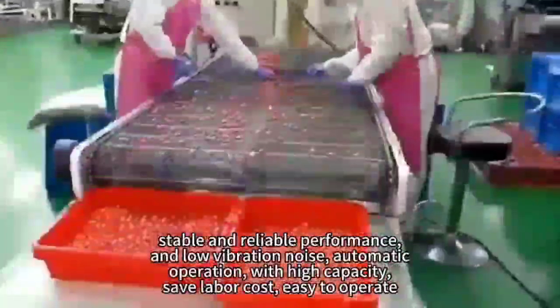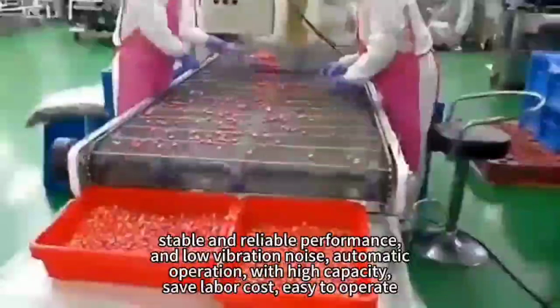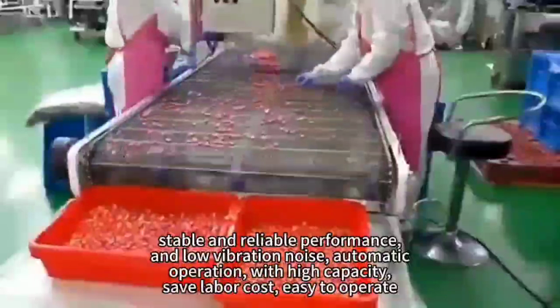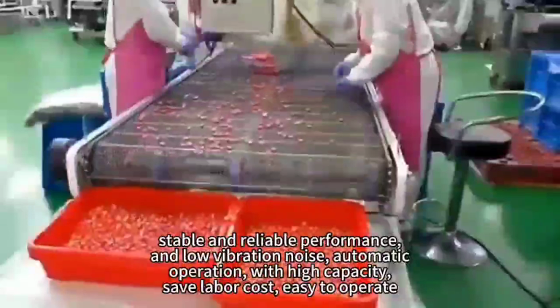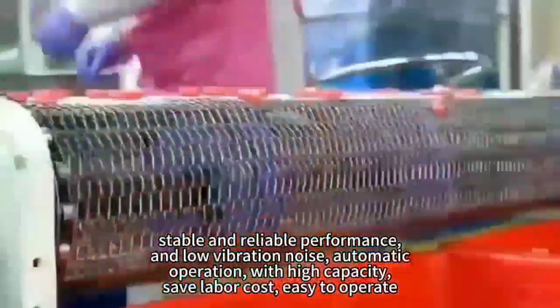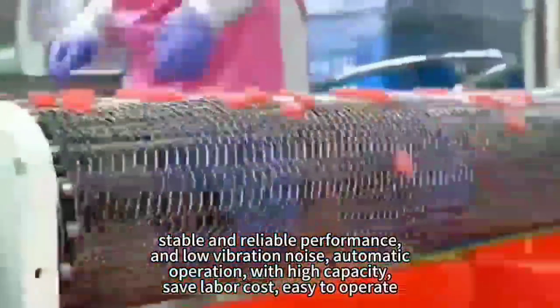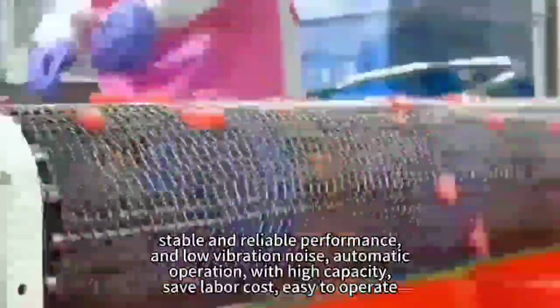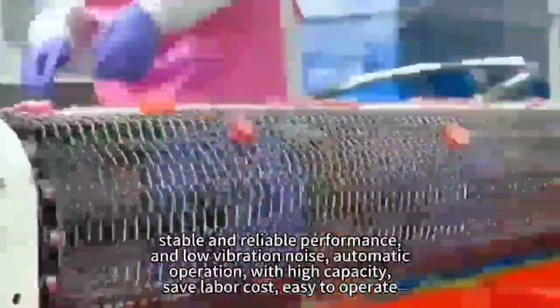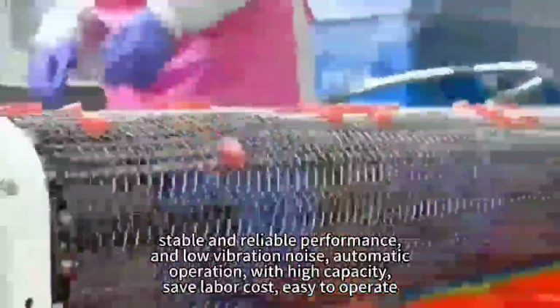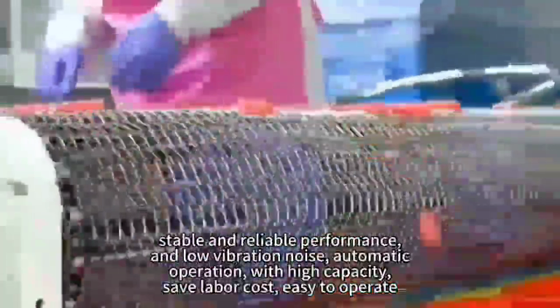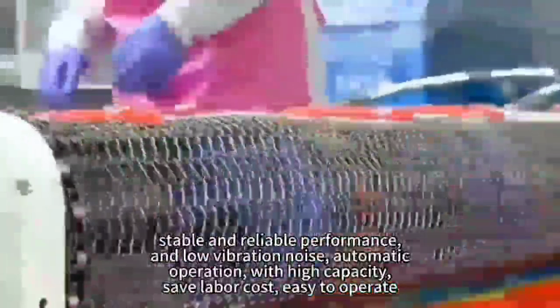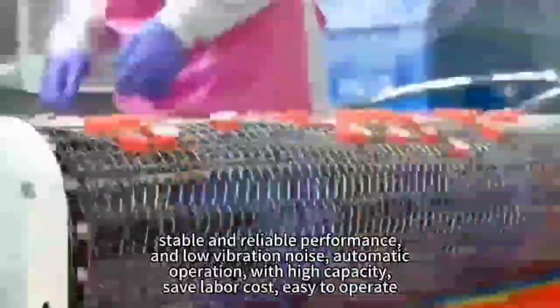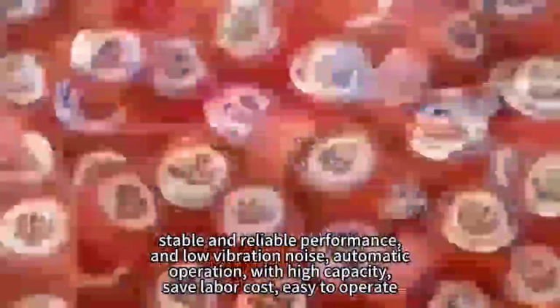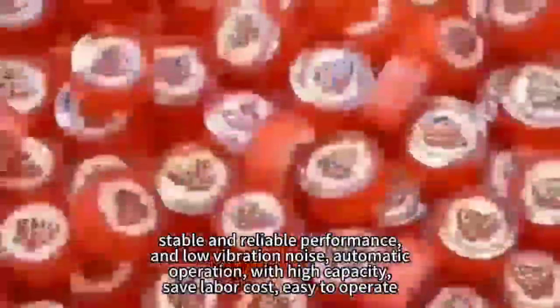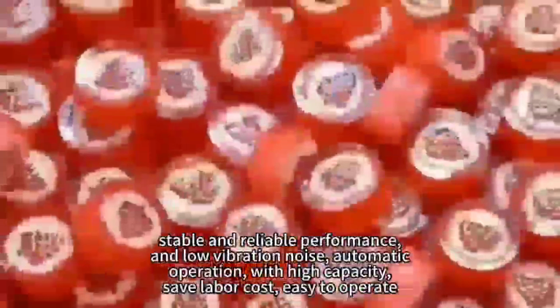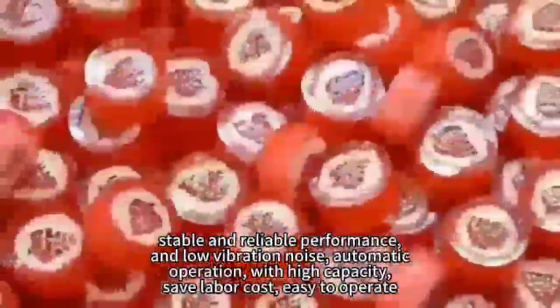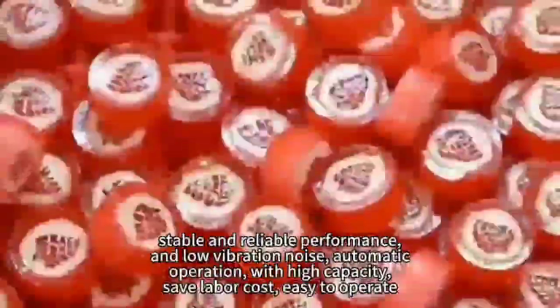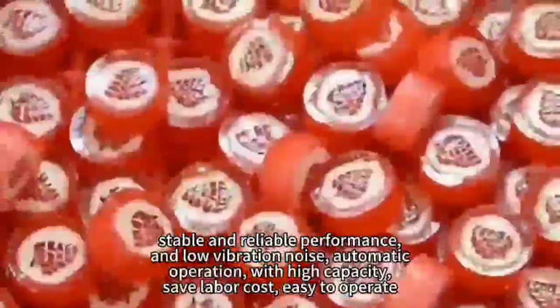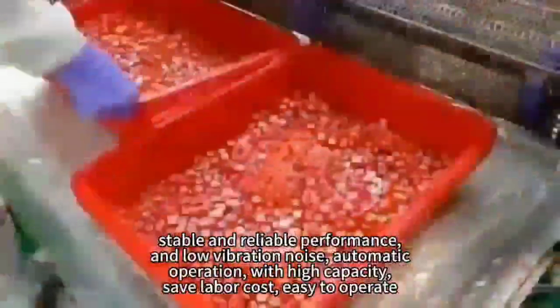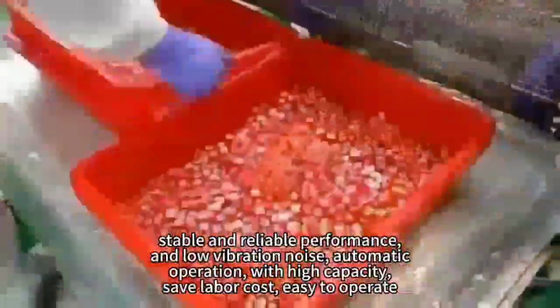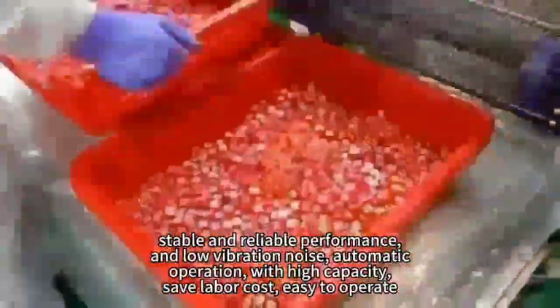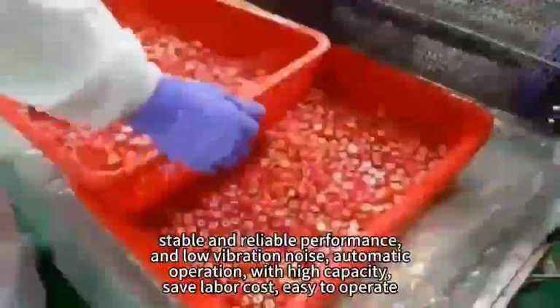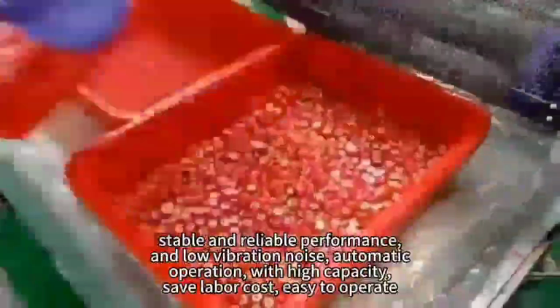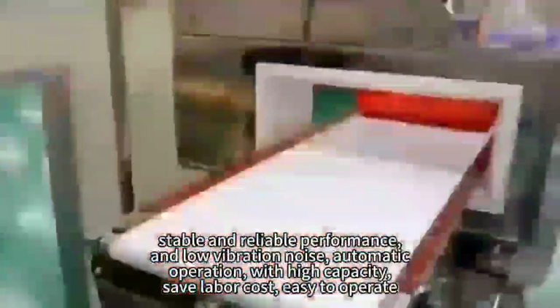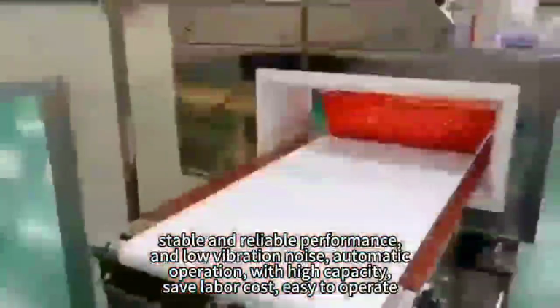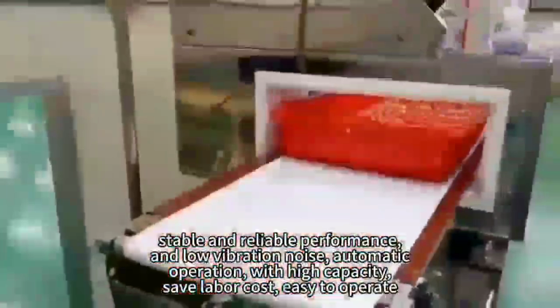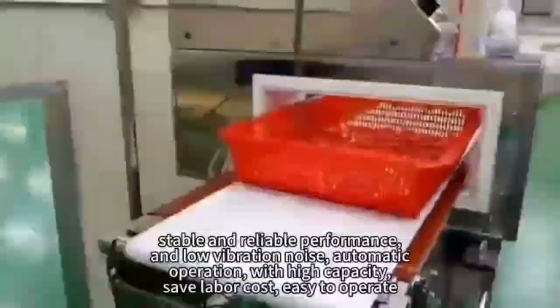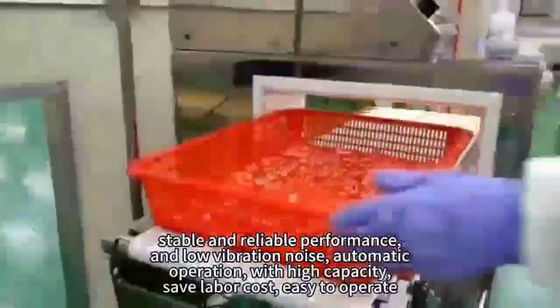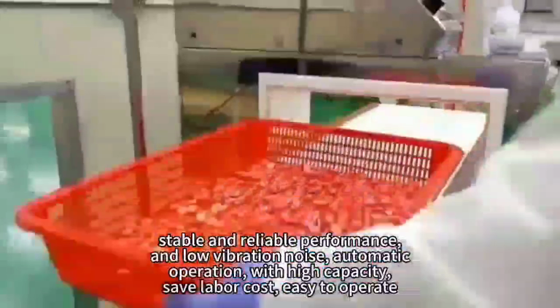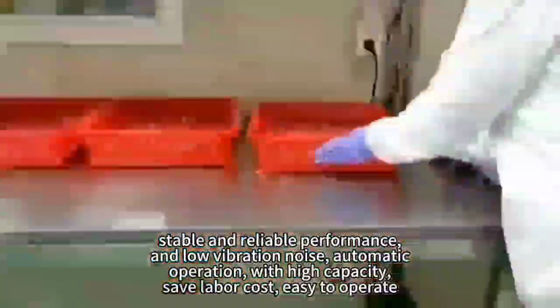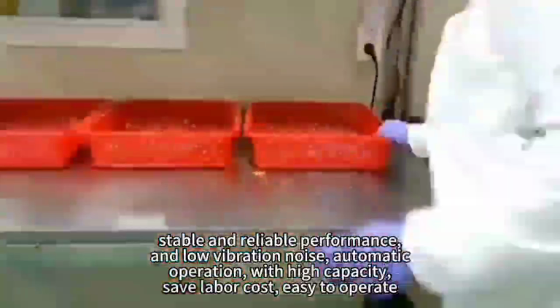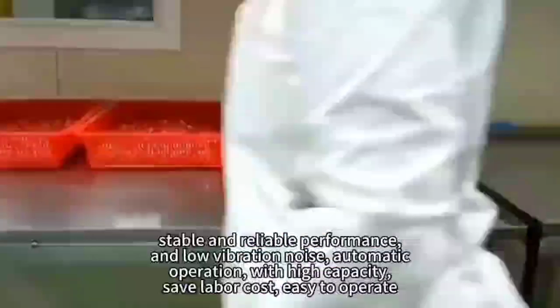Automatic operation with high capacity, save labor cost, easy to operate.